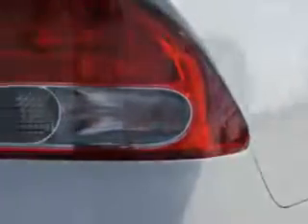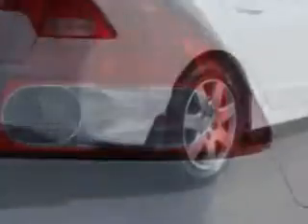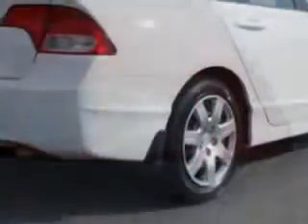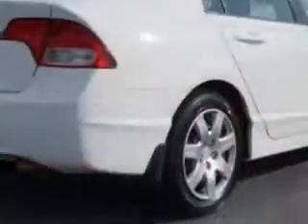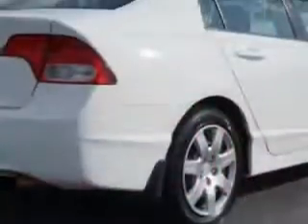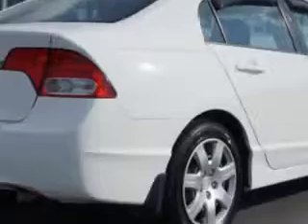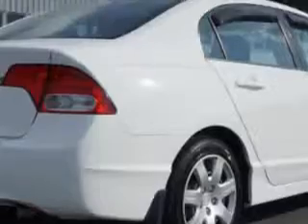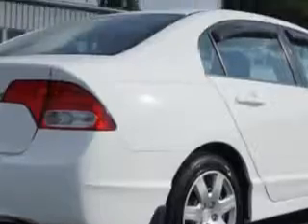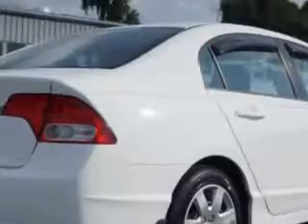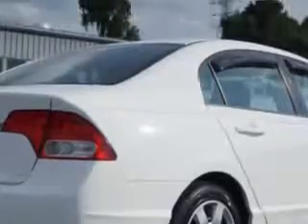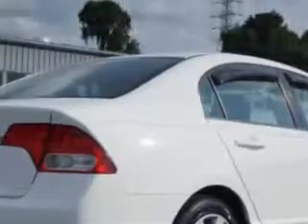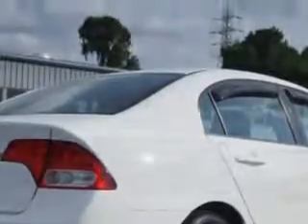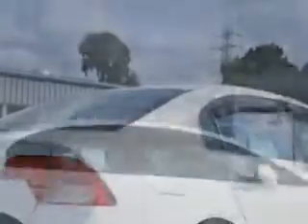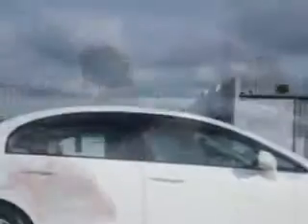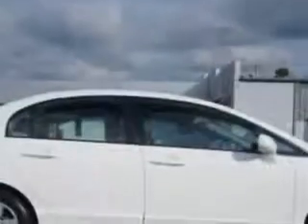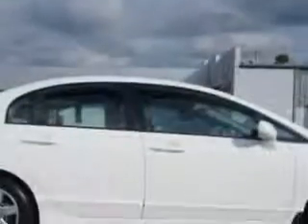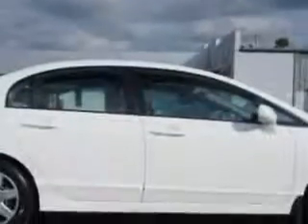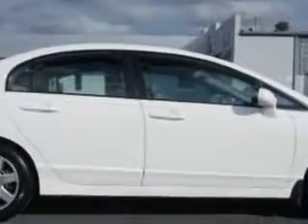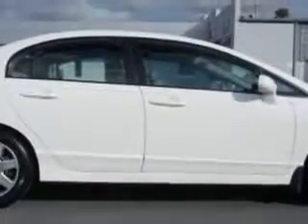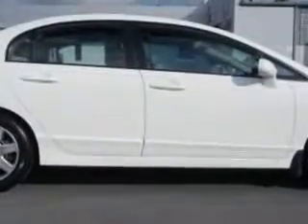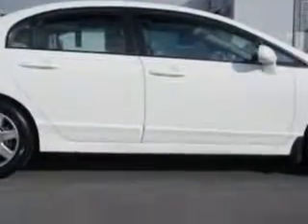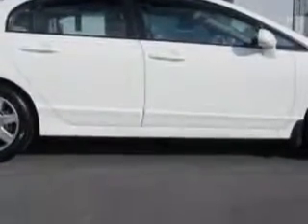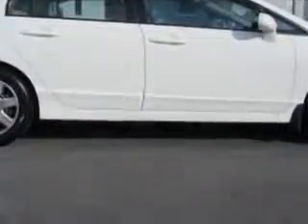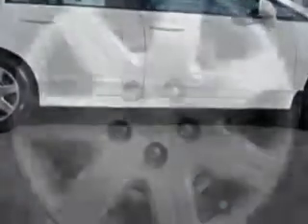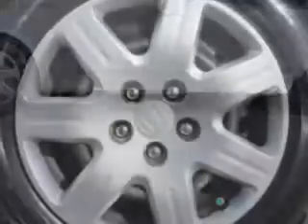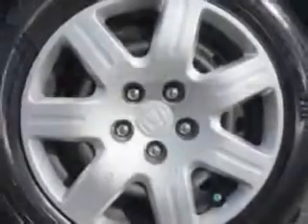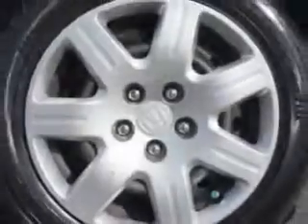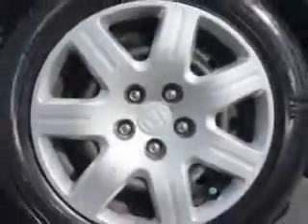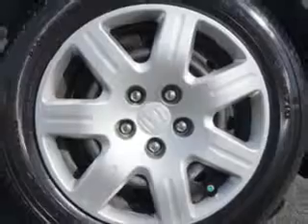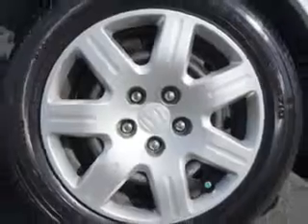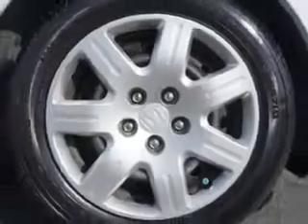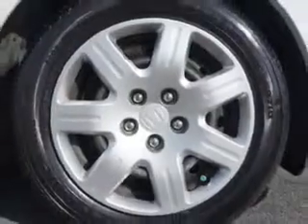Color-coded mirrors, center console, auto express down window, remote trunk release, daytime running lights, folding rear seats, and much more.